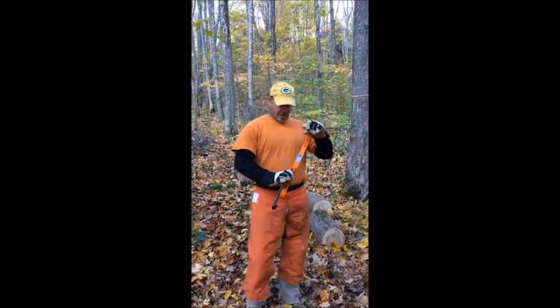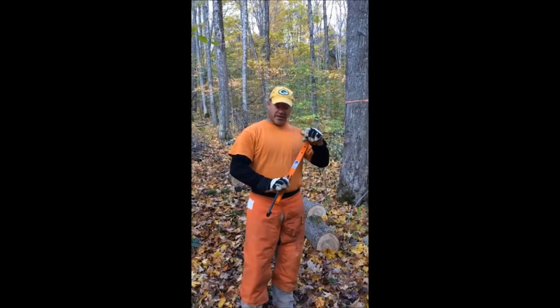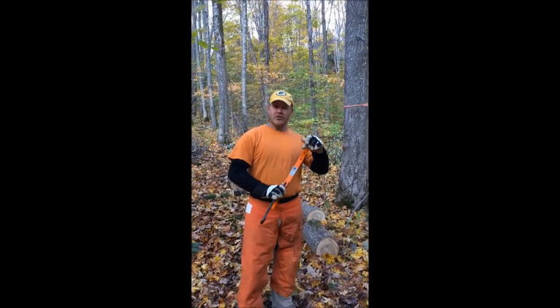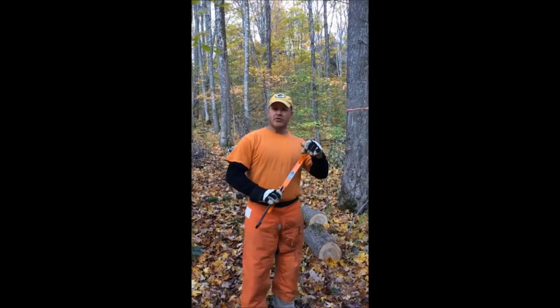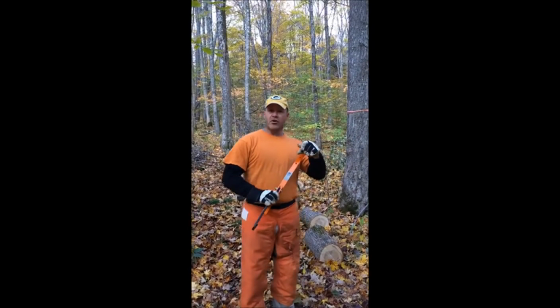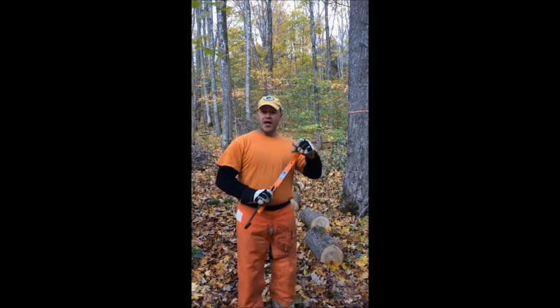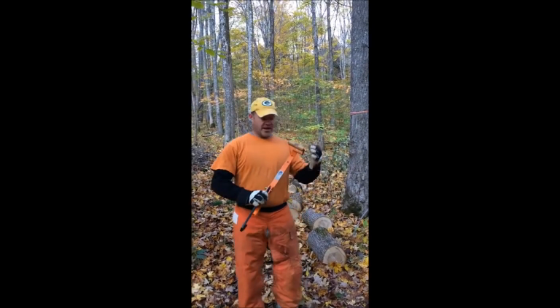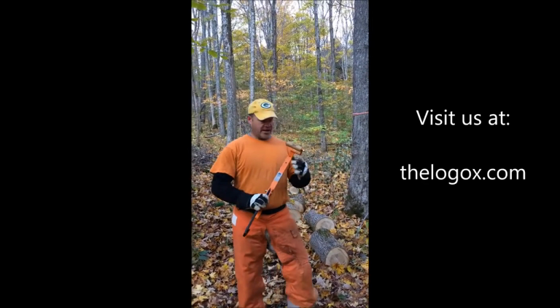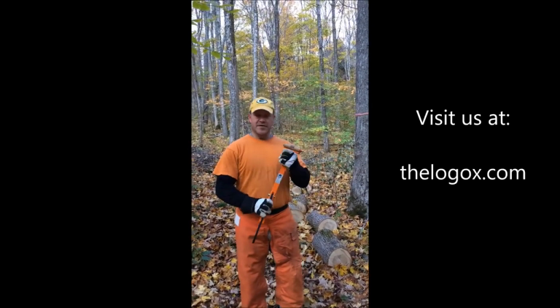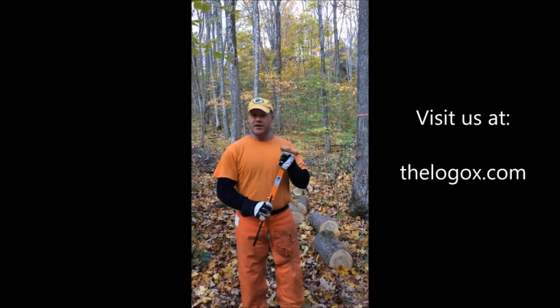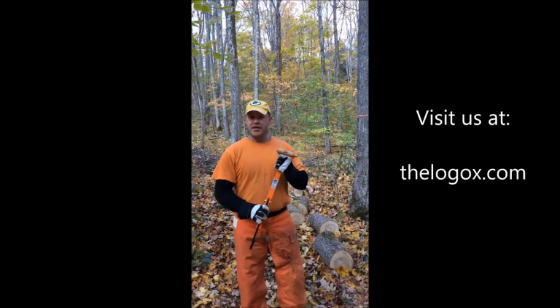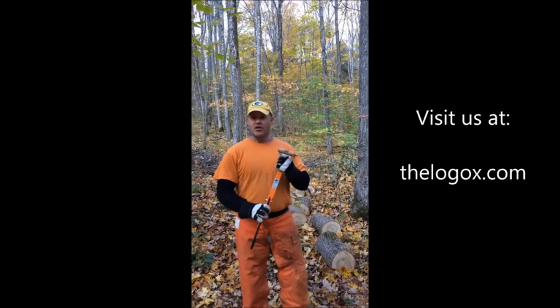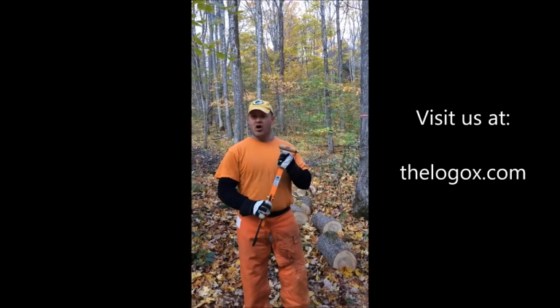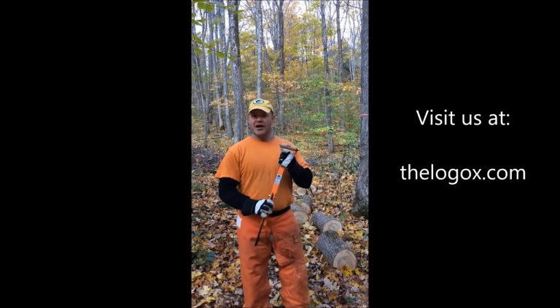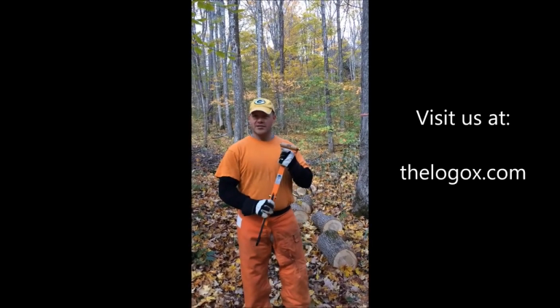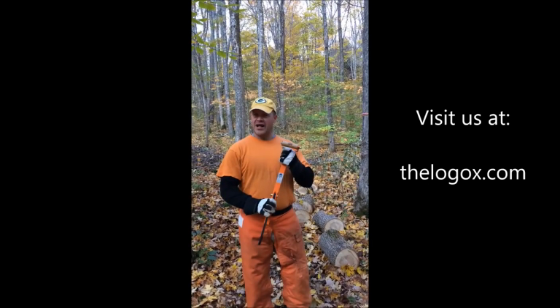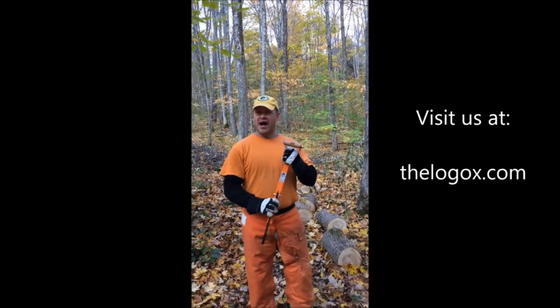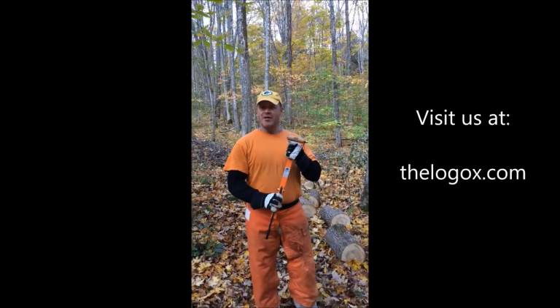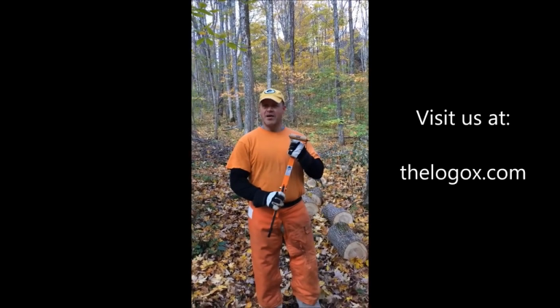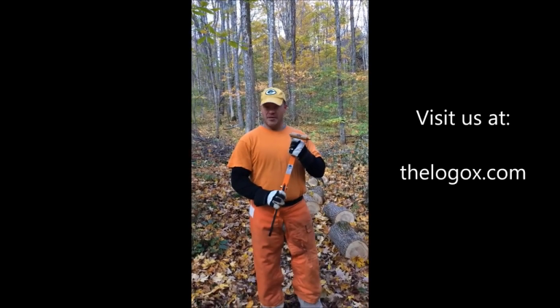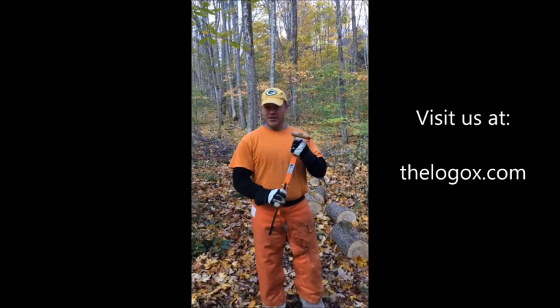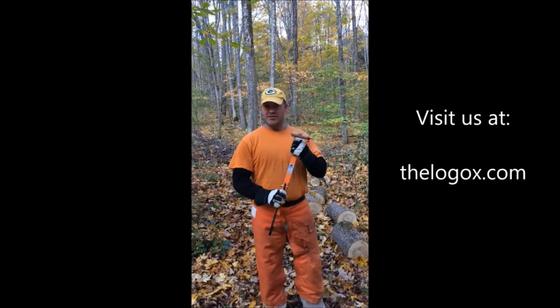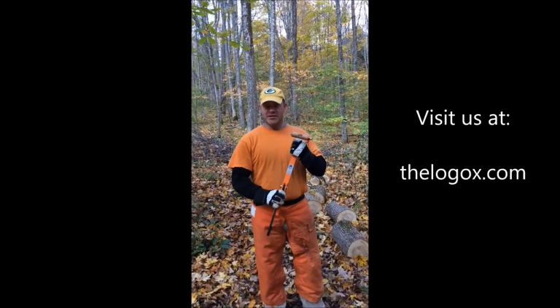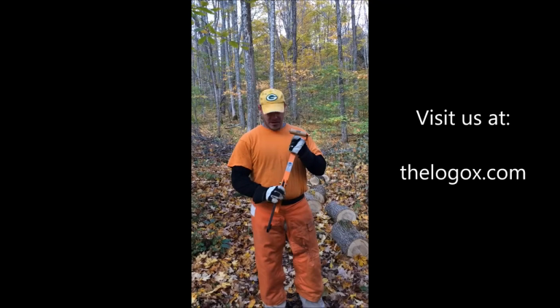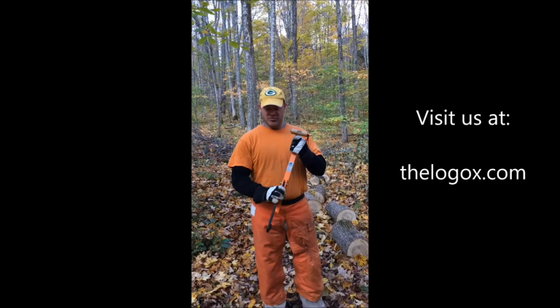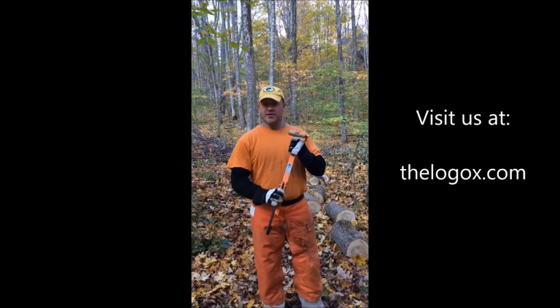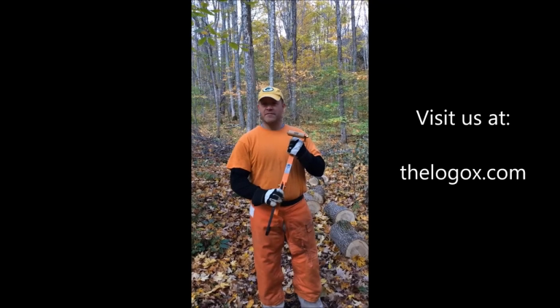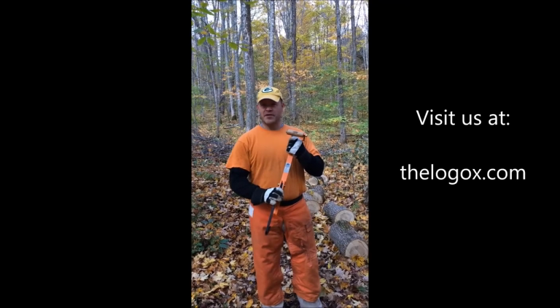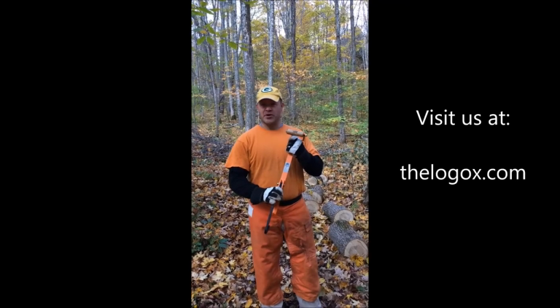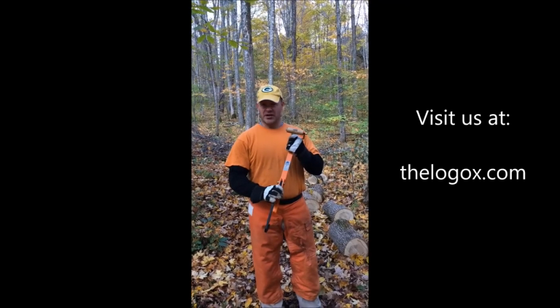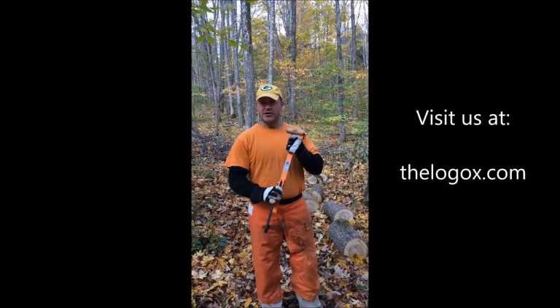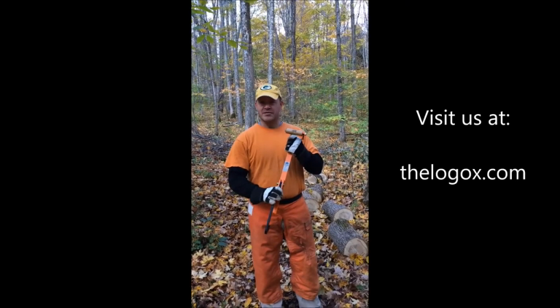I'd like you to go ahead and visit us at Logox.com, and please join us on Facebook and like us.